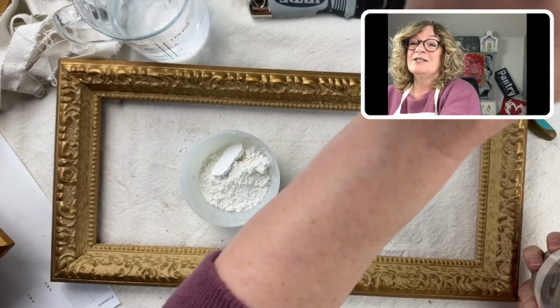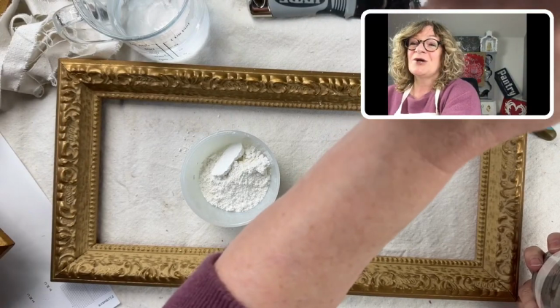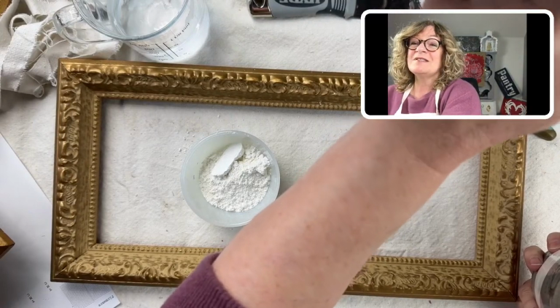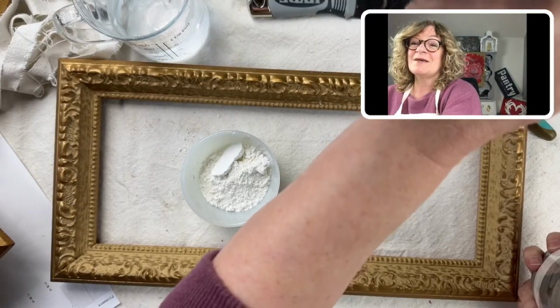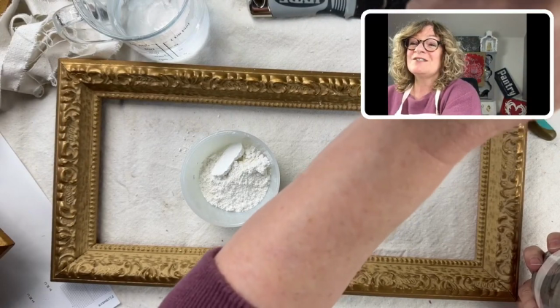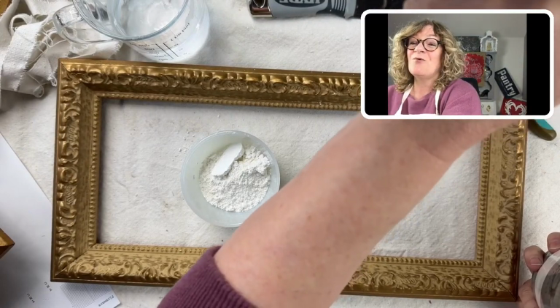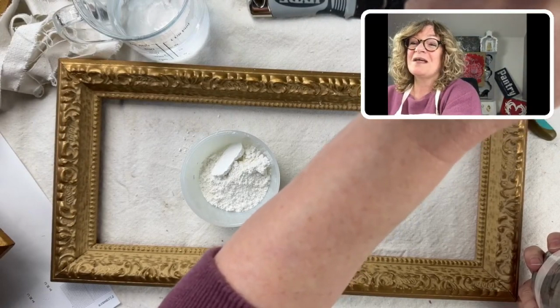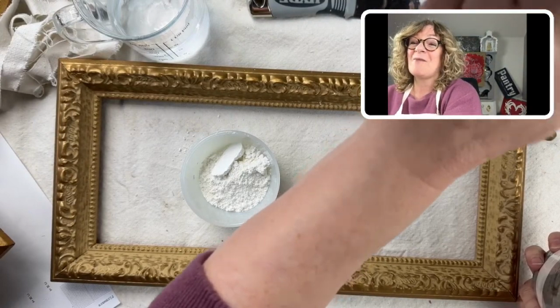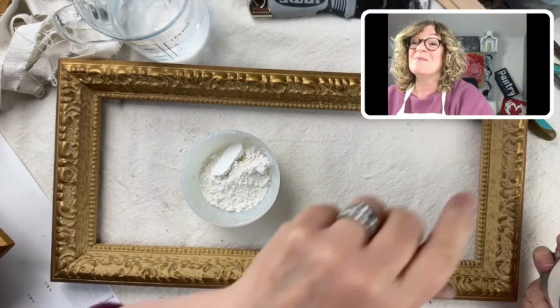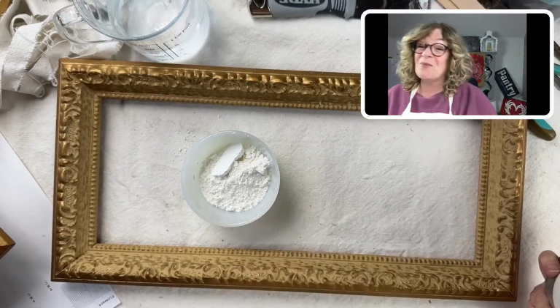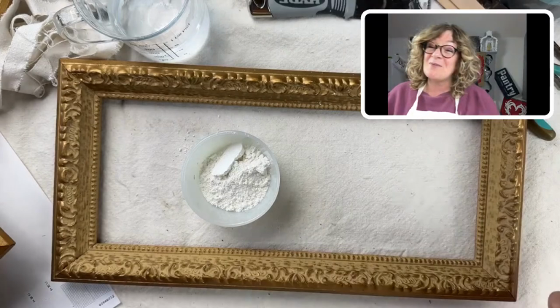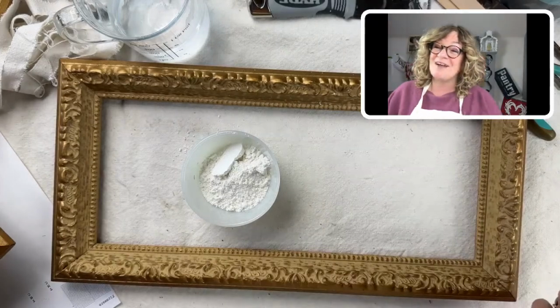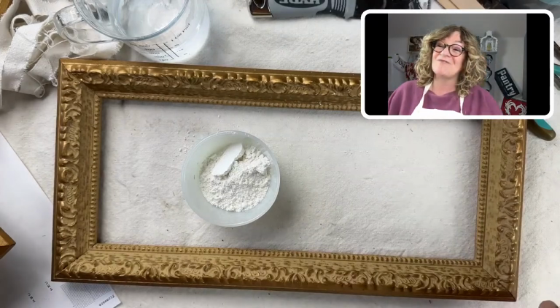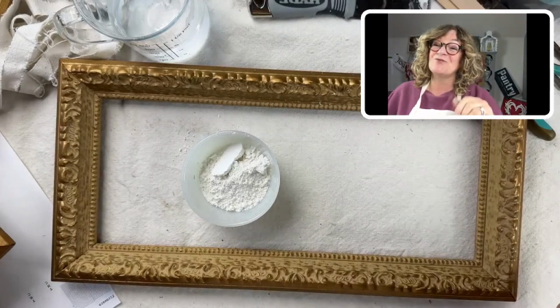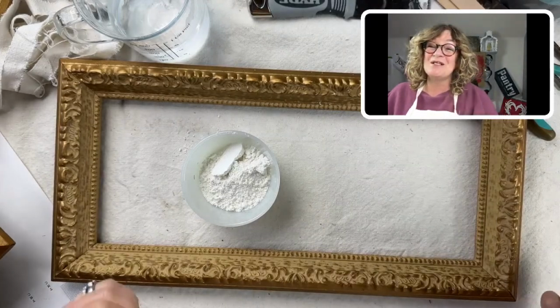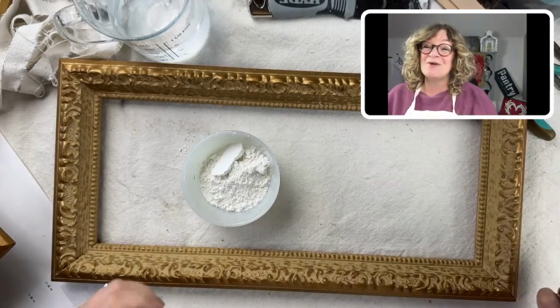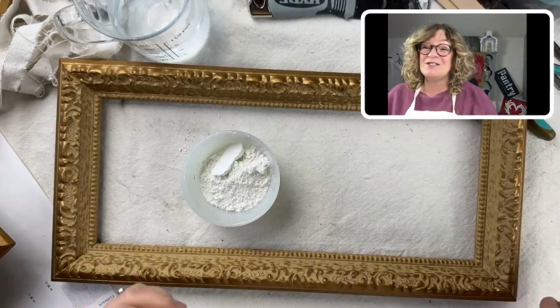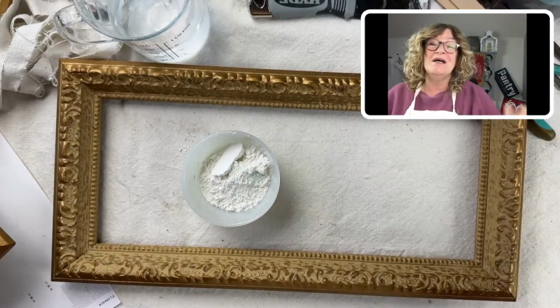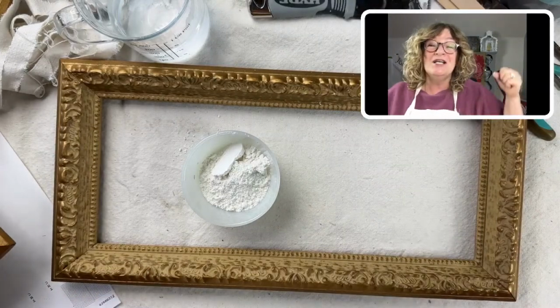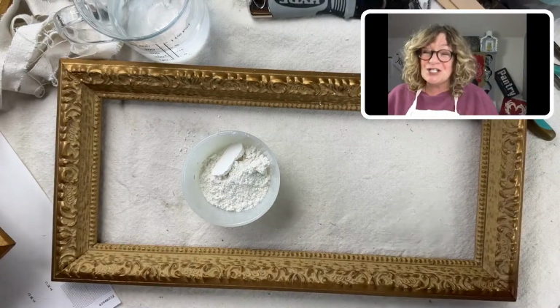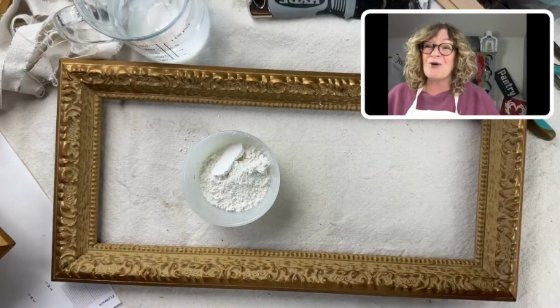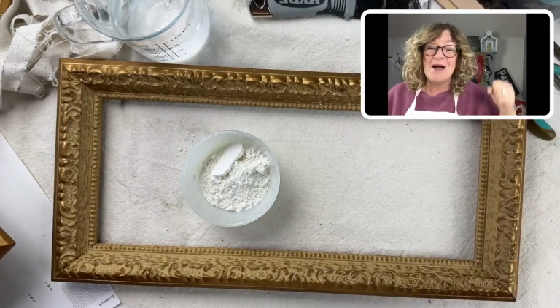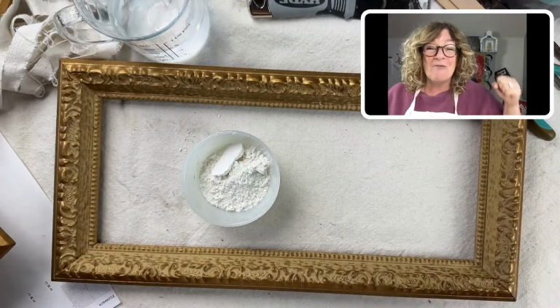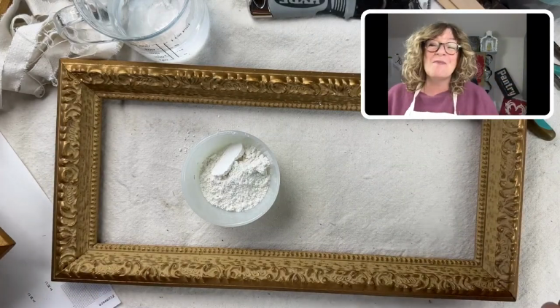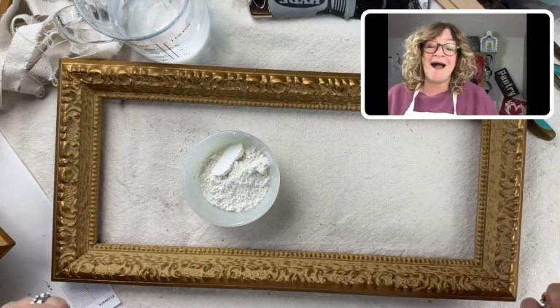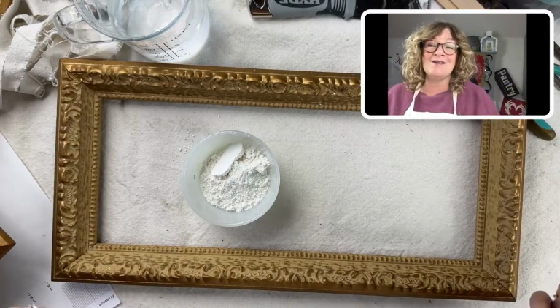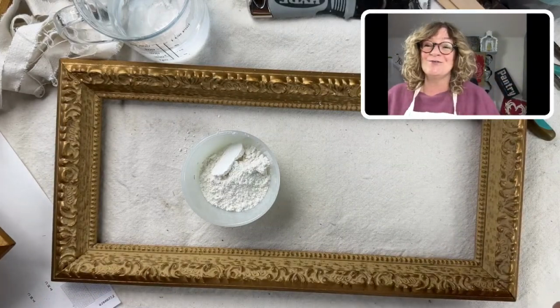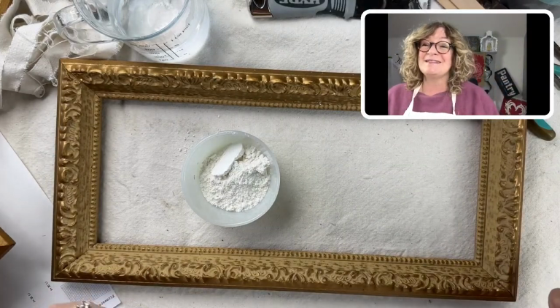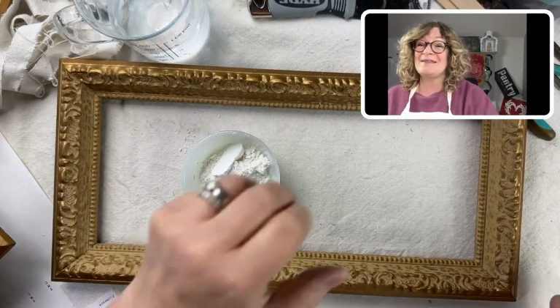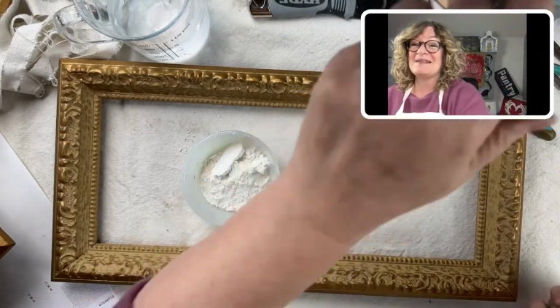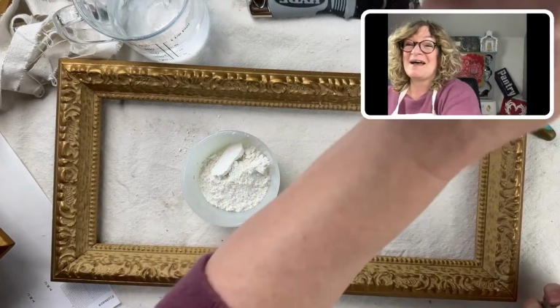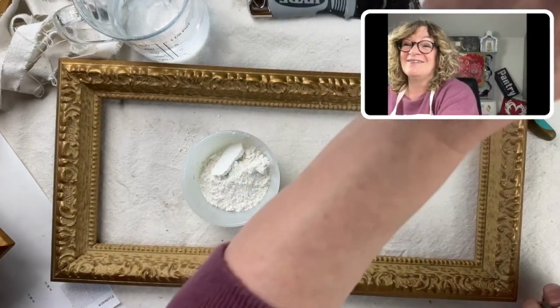Cheryl says she's still working on her milk paint project from 2022. Cheryl, we're behind you — let's get that done.